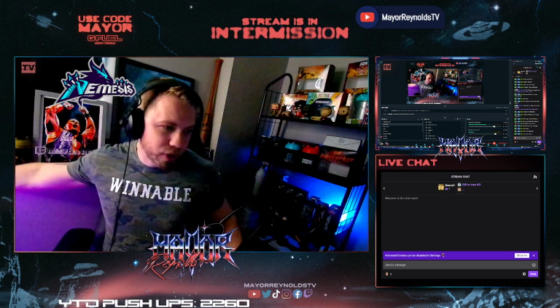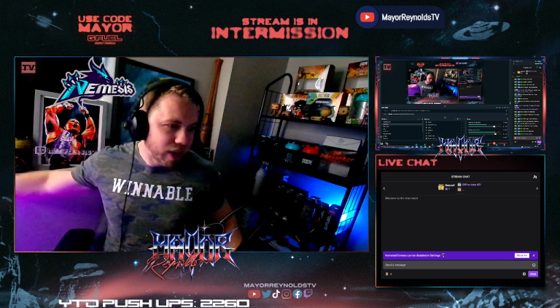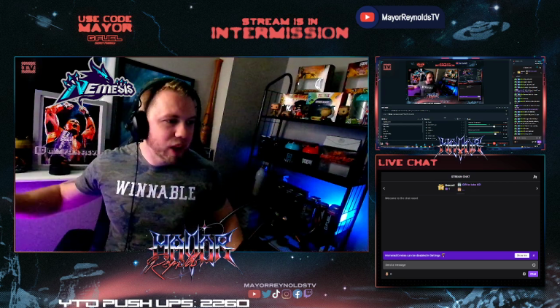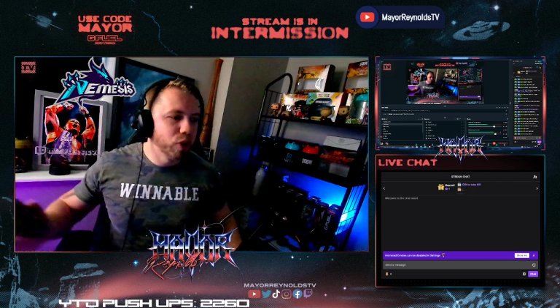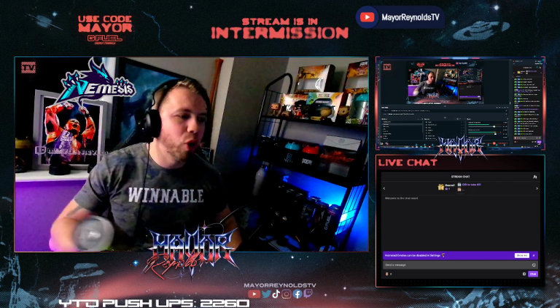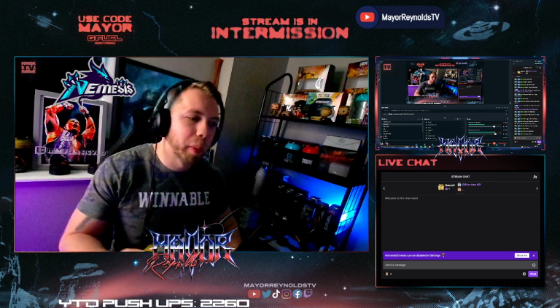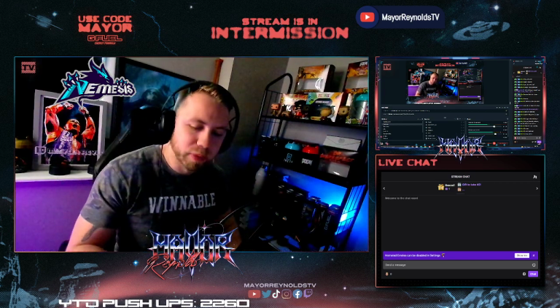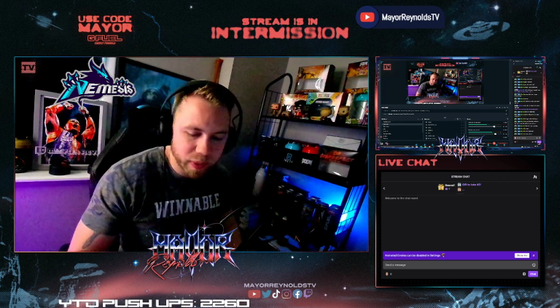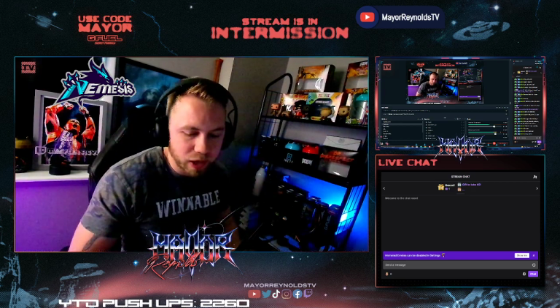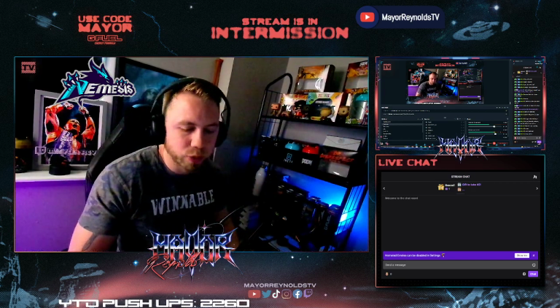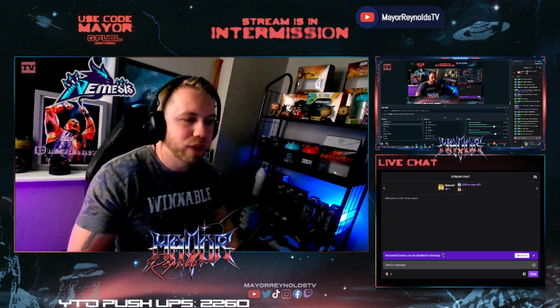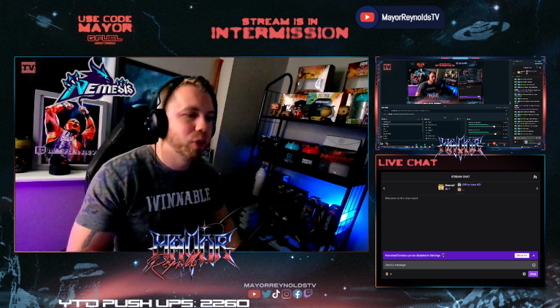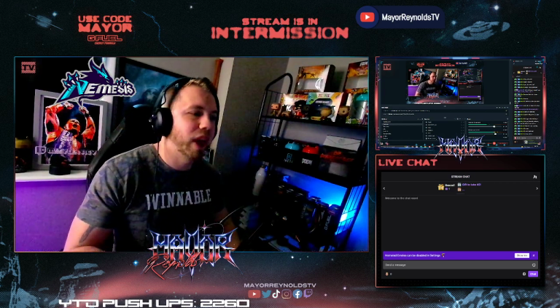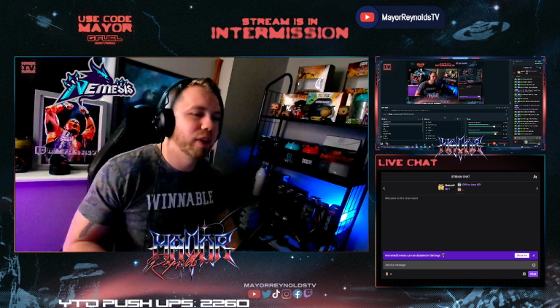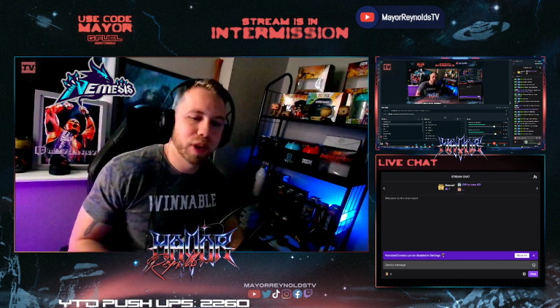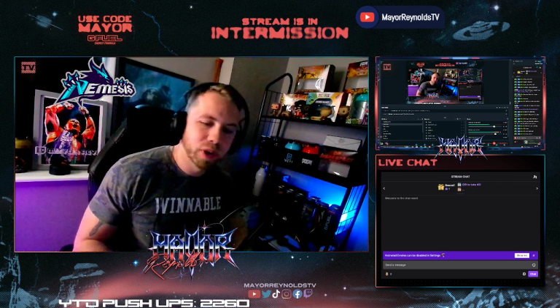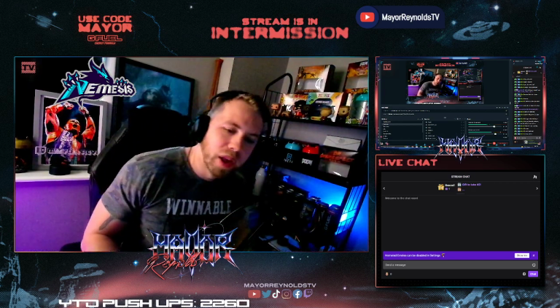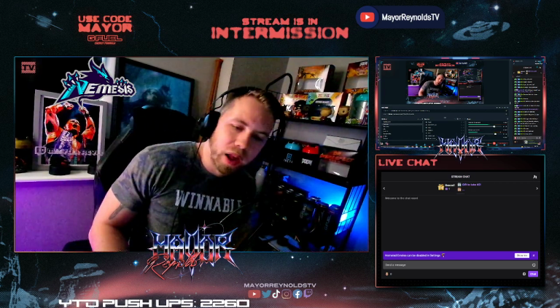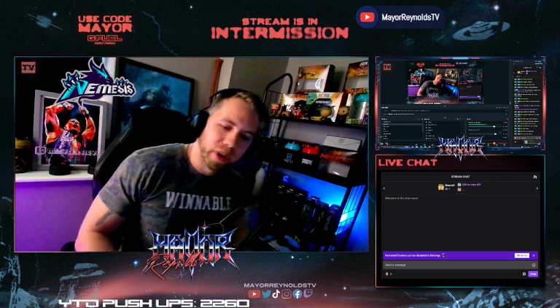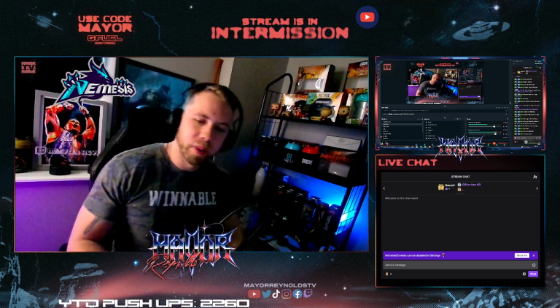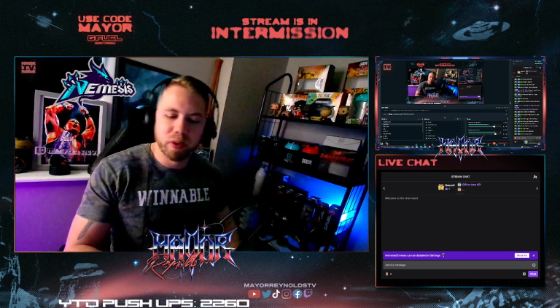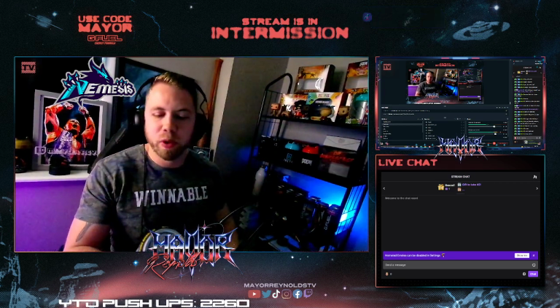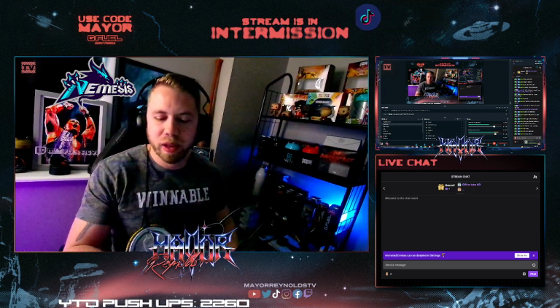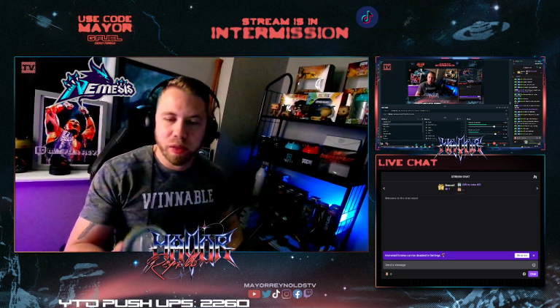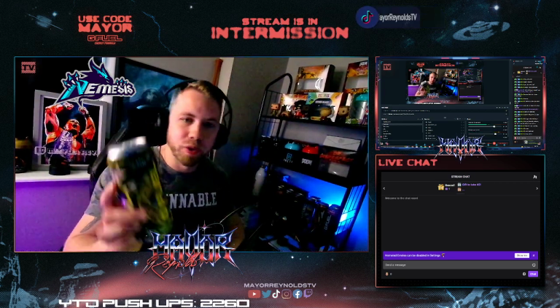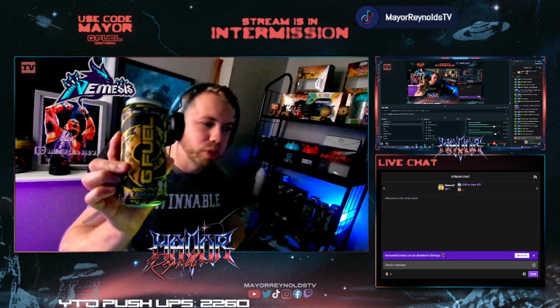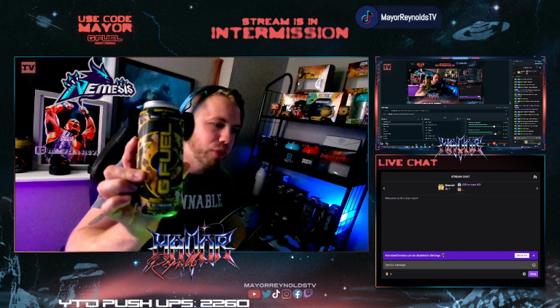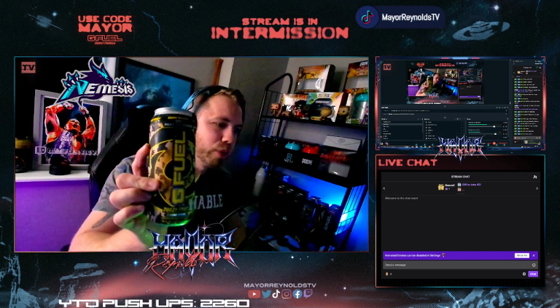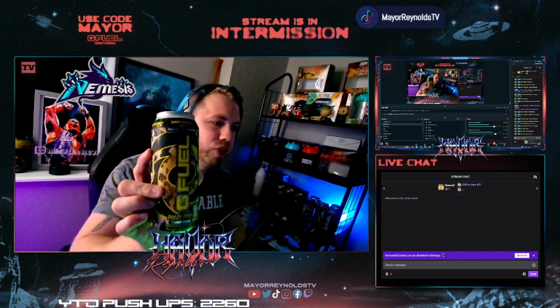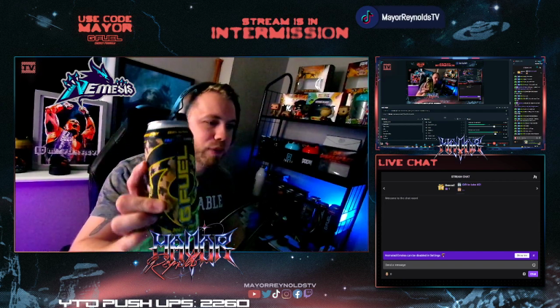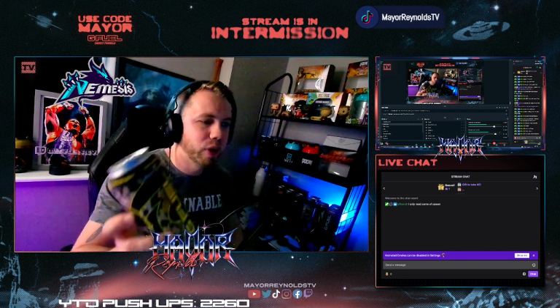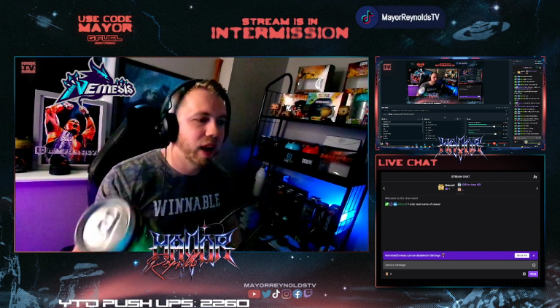Third day in a row where we're reviewing a new G Fuel can flavor. We're going to be reviewing the Doozy Fruit G Fuel can.